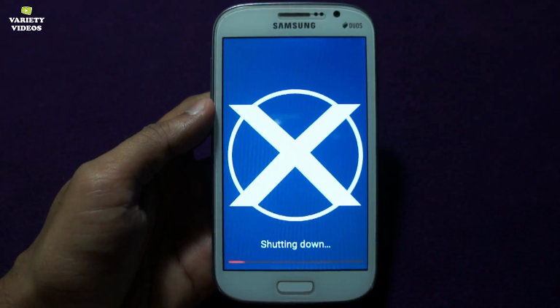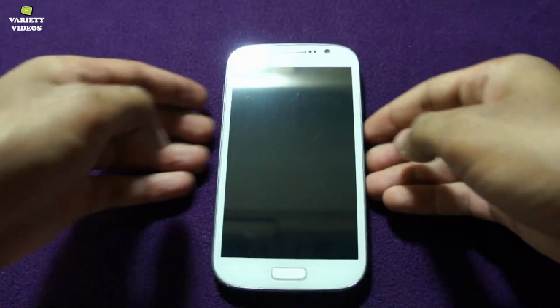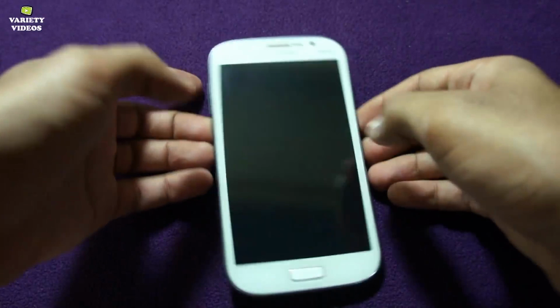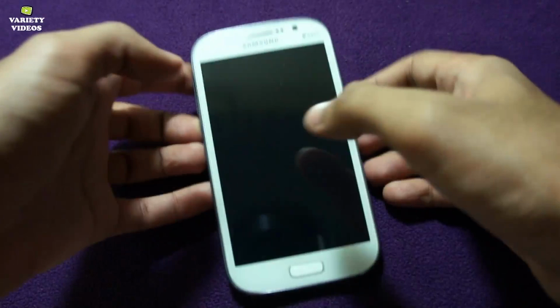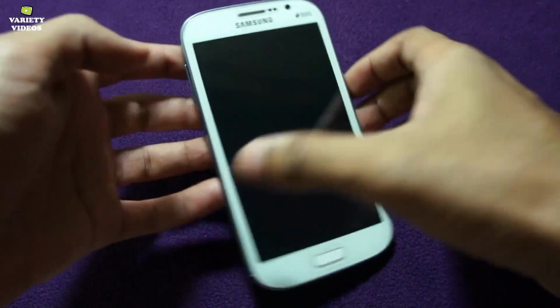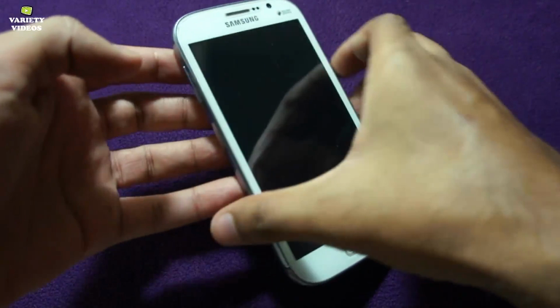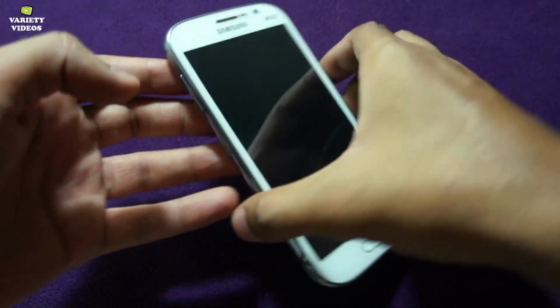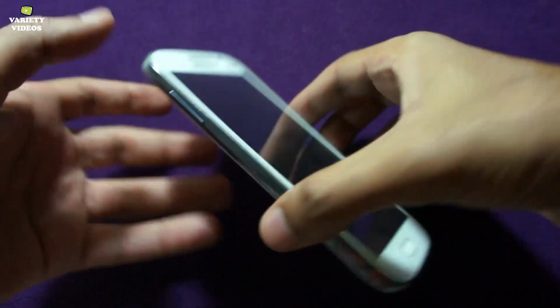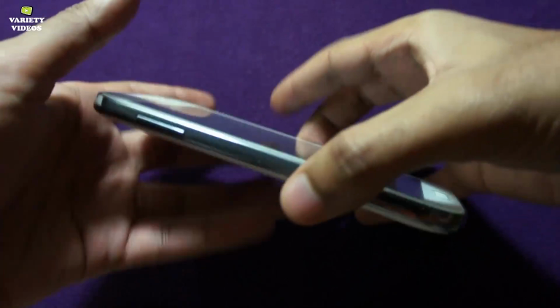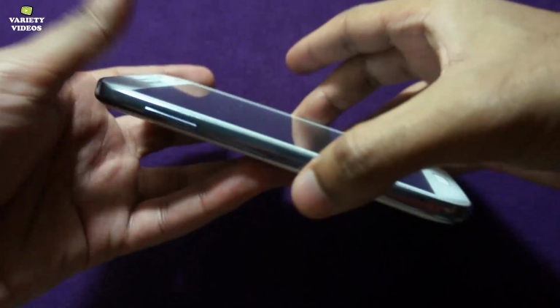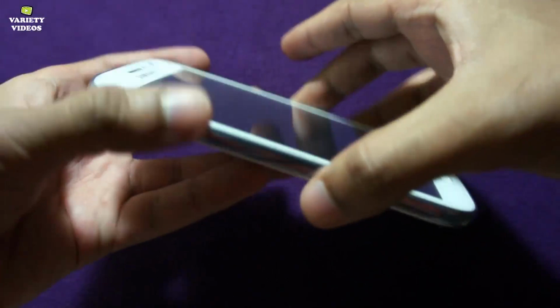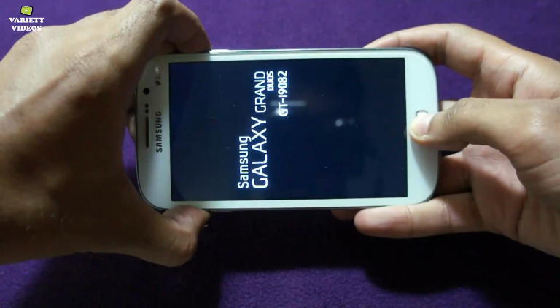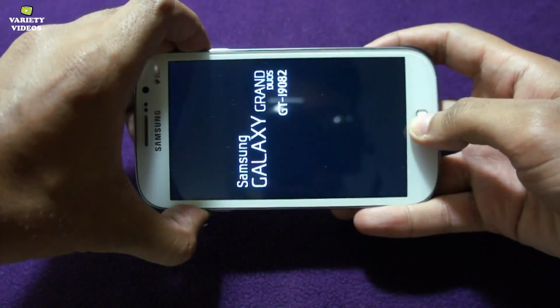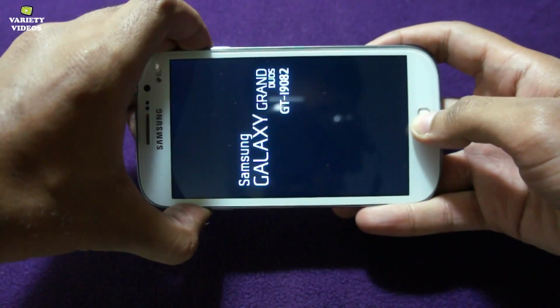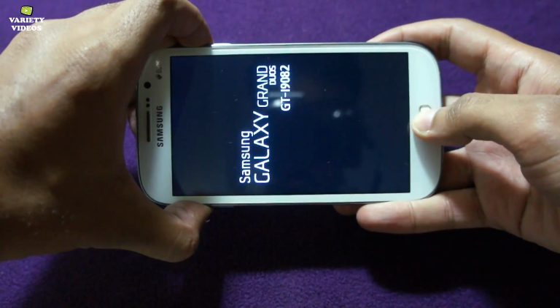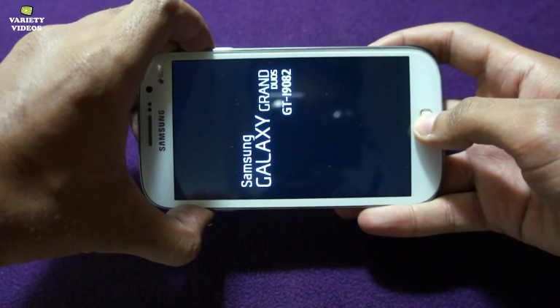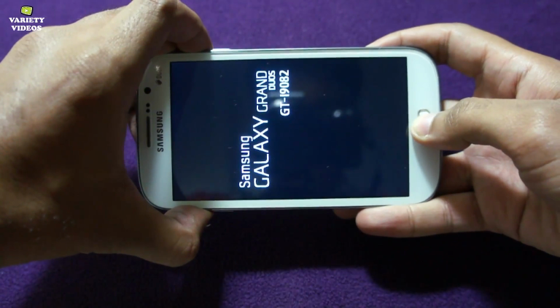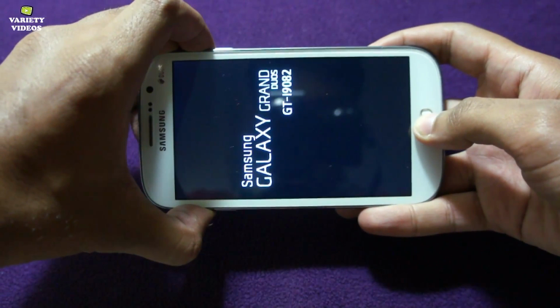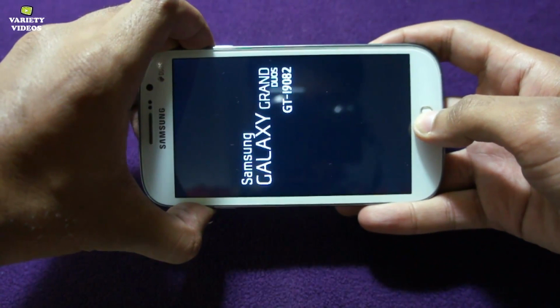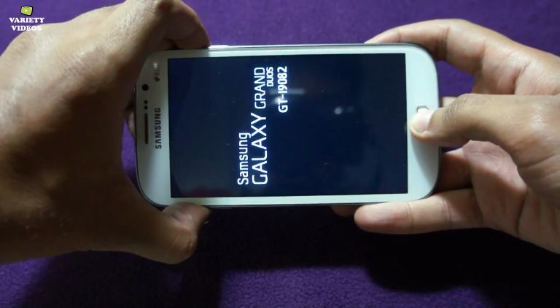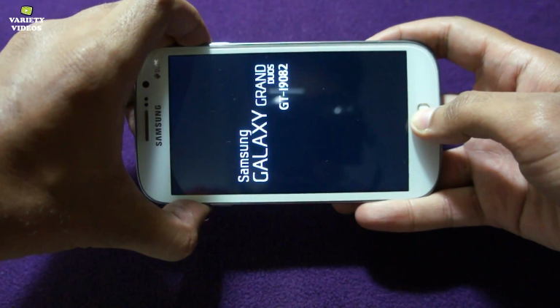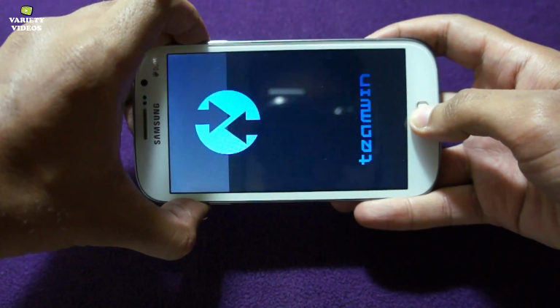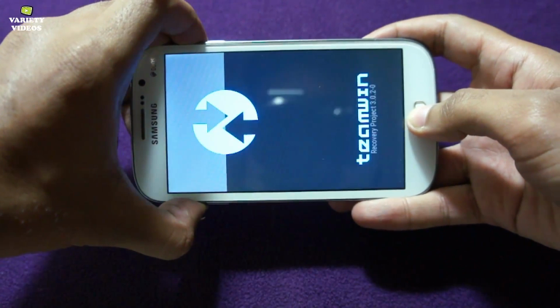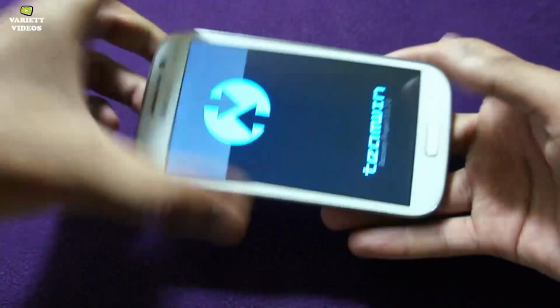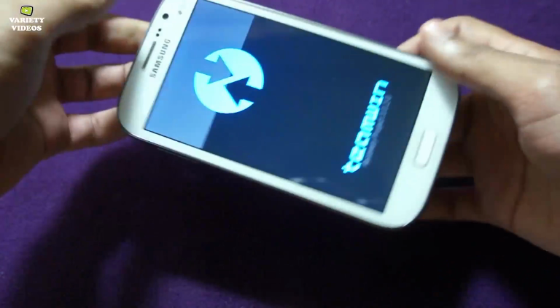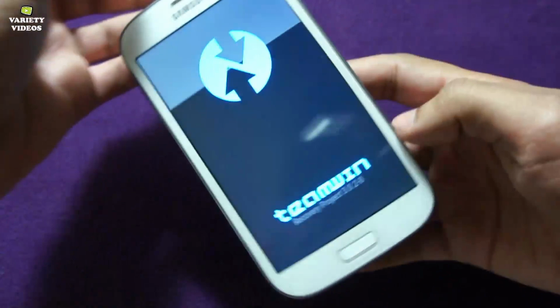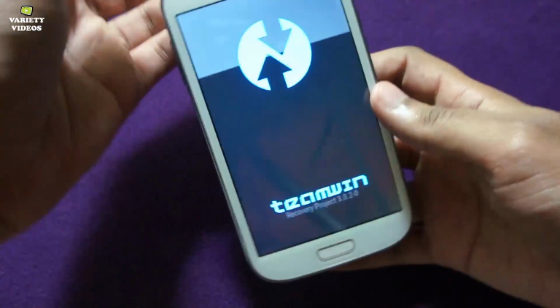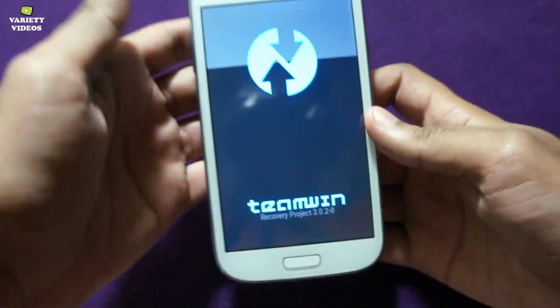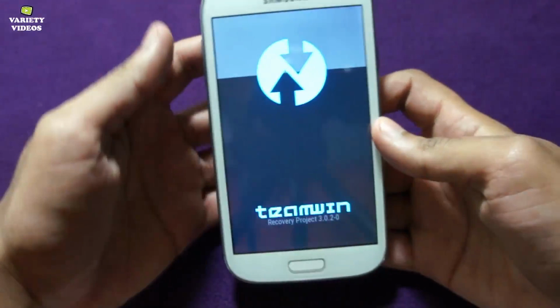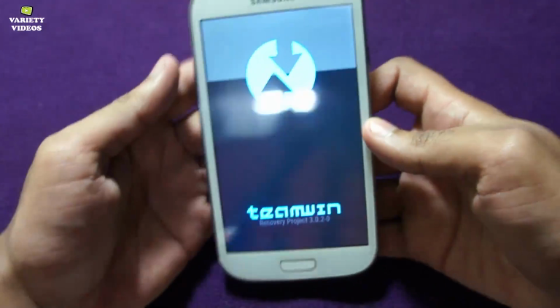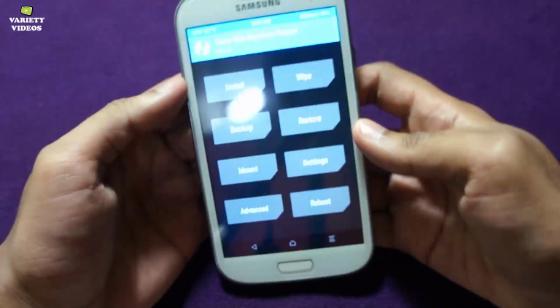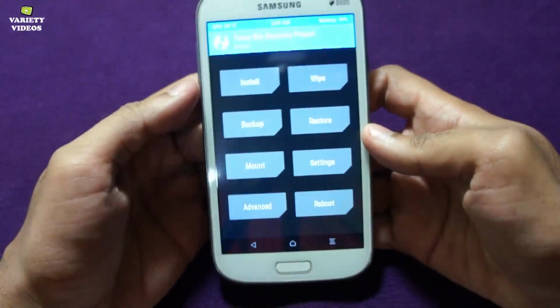After it's completely switched off, press the three-button combo and boot your phone into custom recovery.